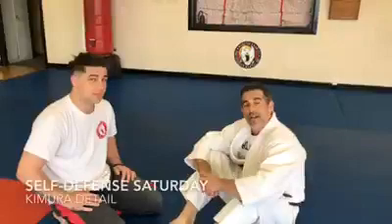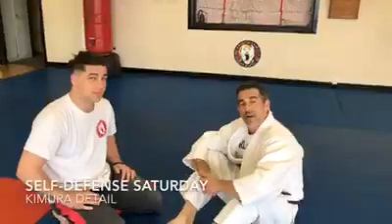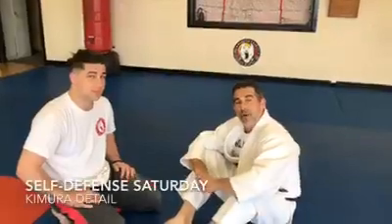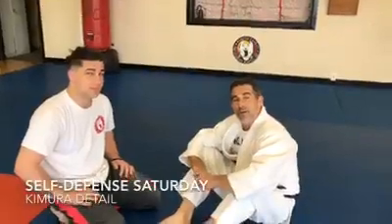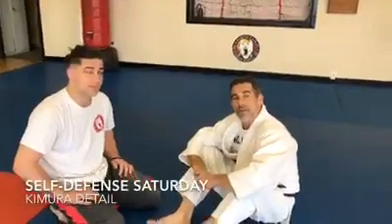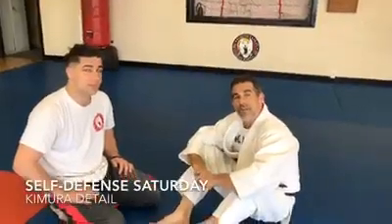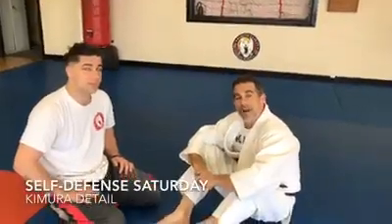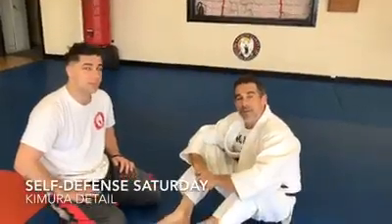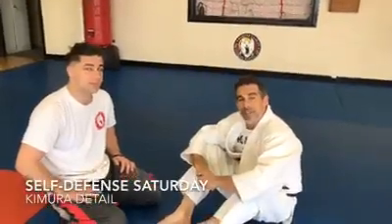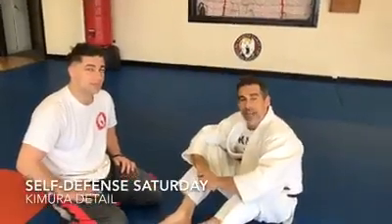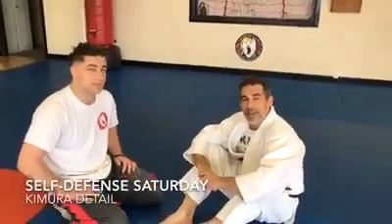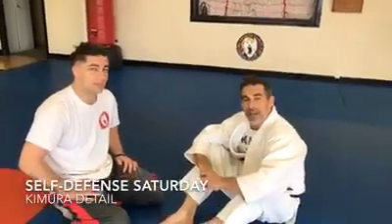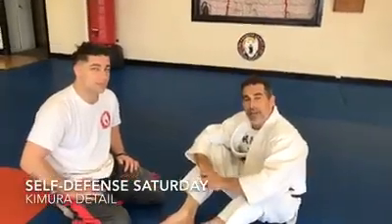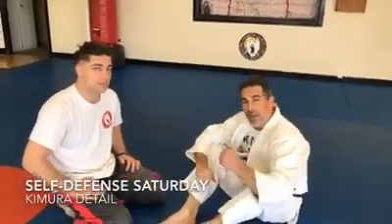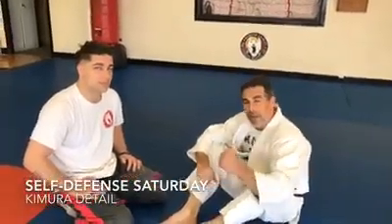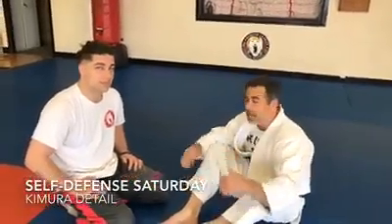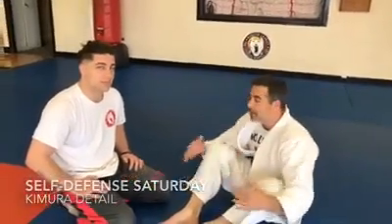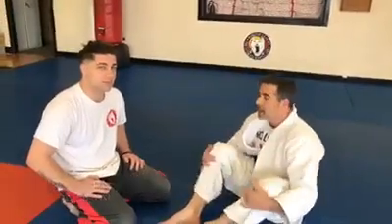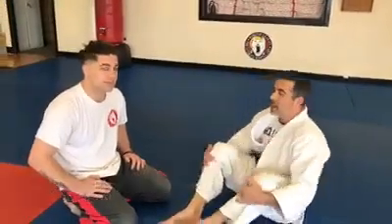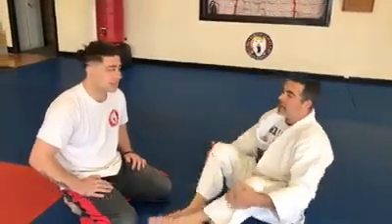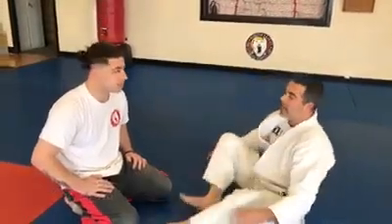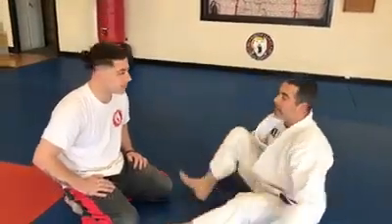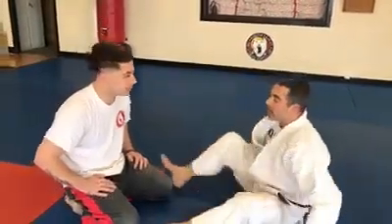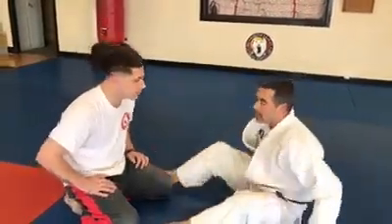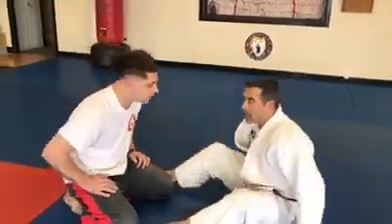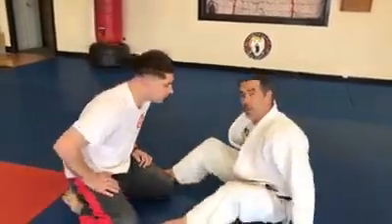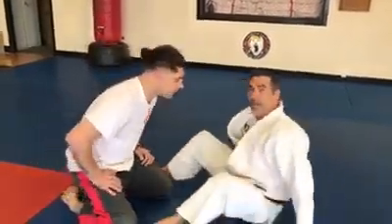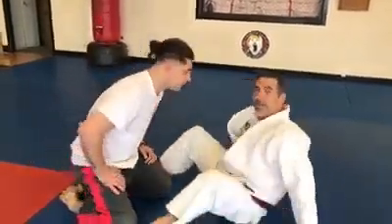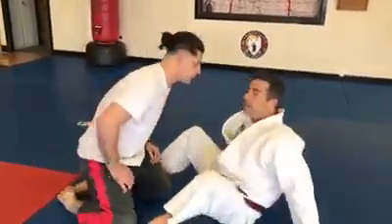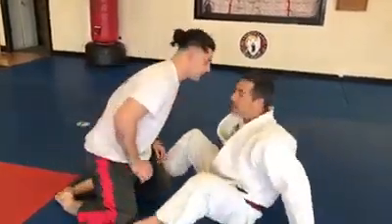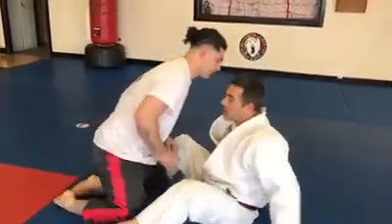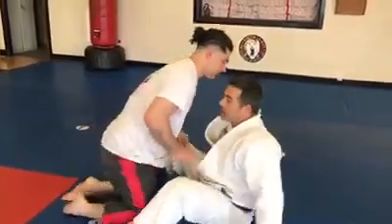Welcome to Self-Defense Saturdays with Sabonim. We're going to cover a Kimura detail from the guard.